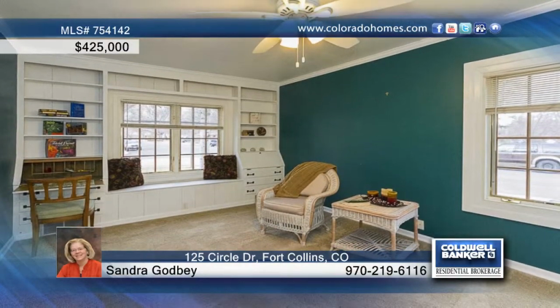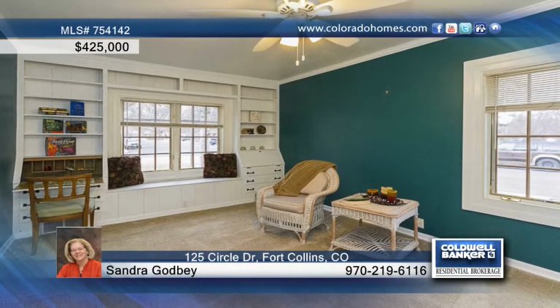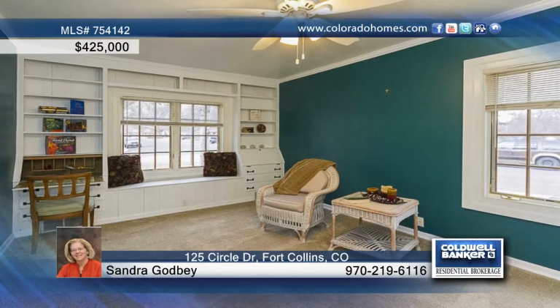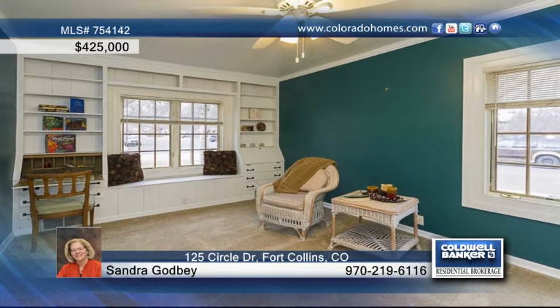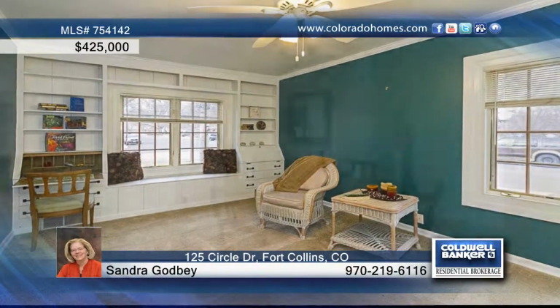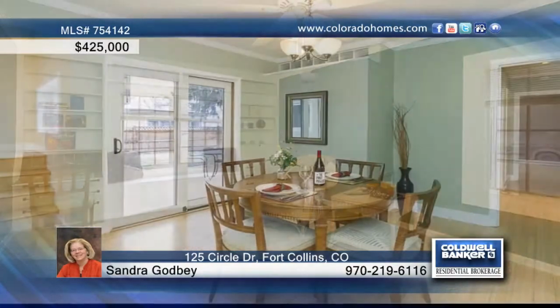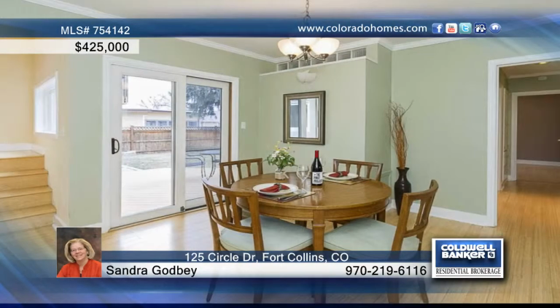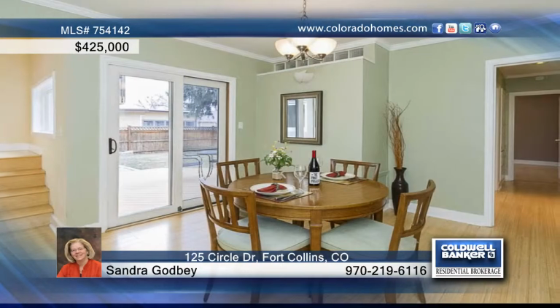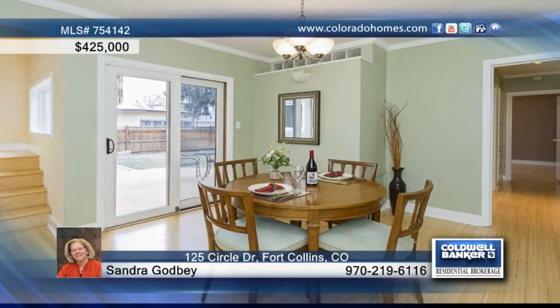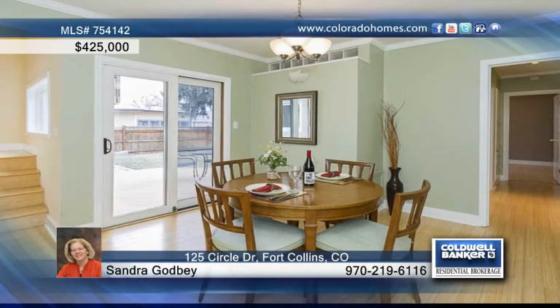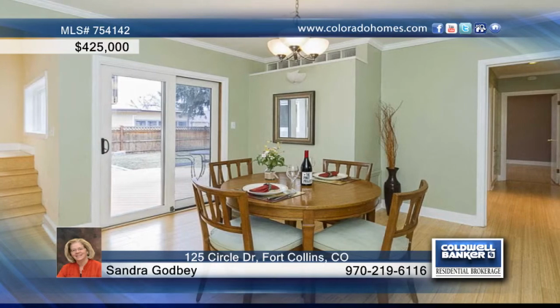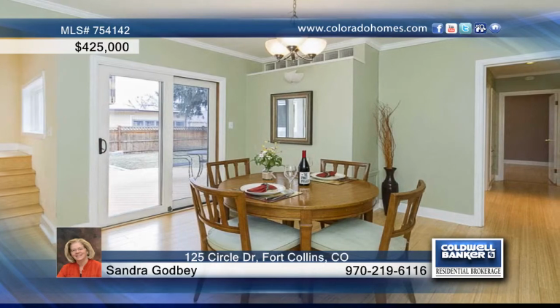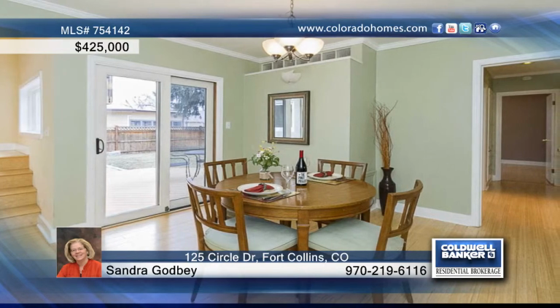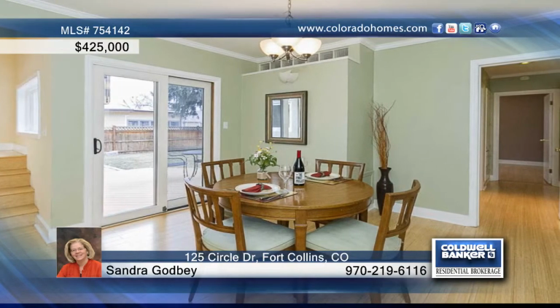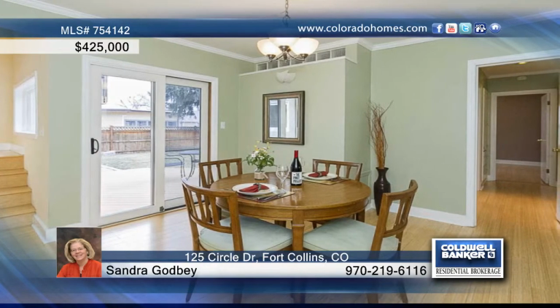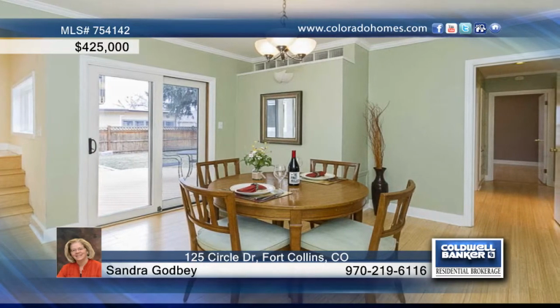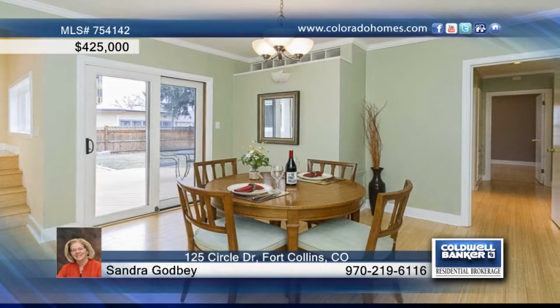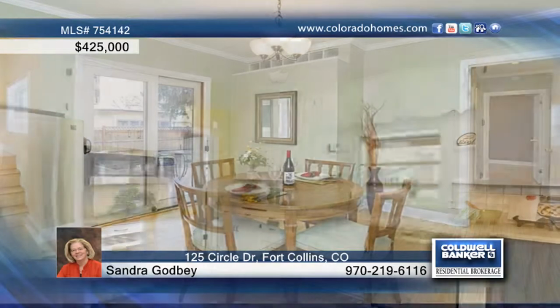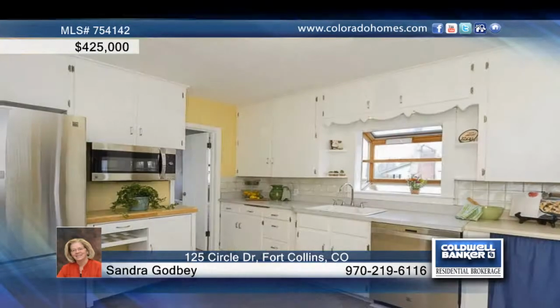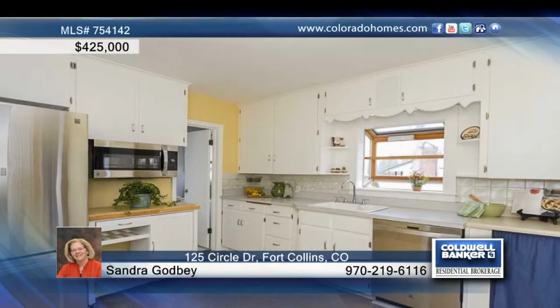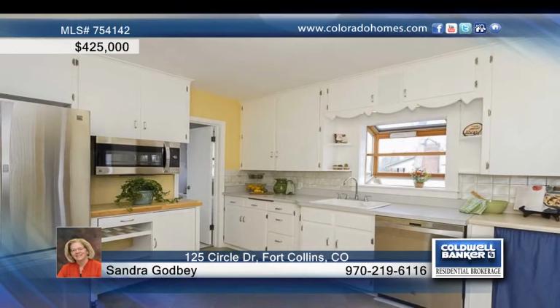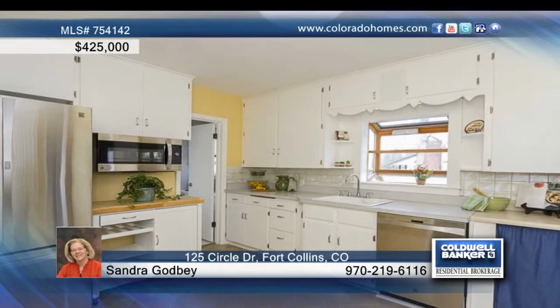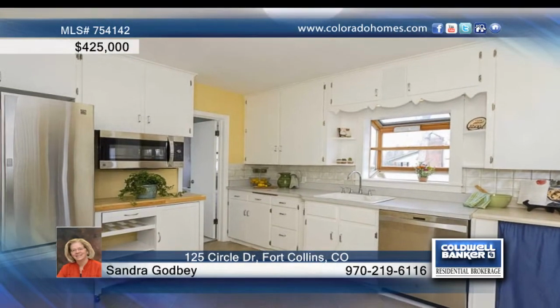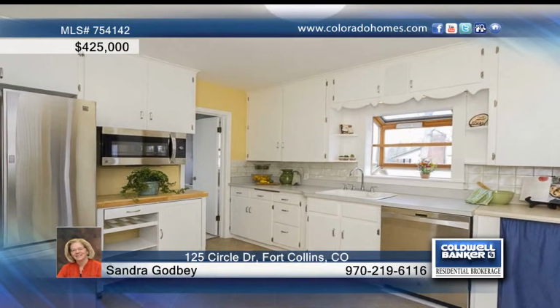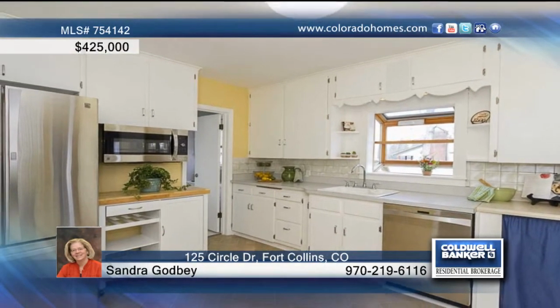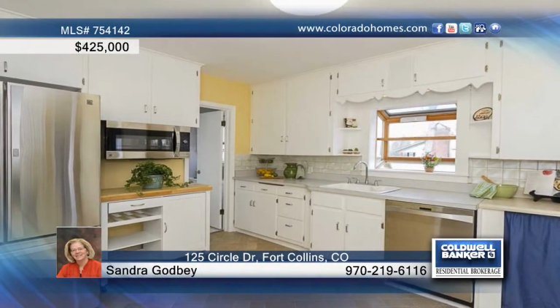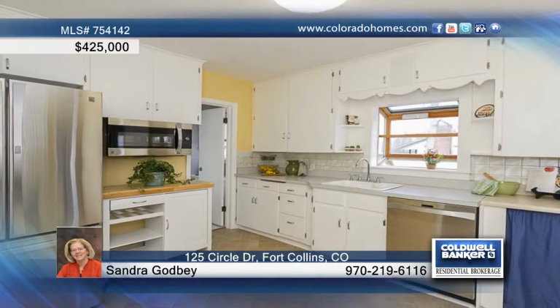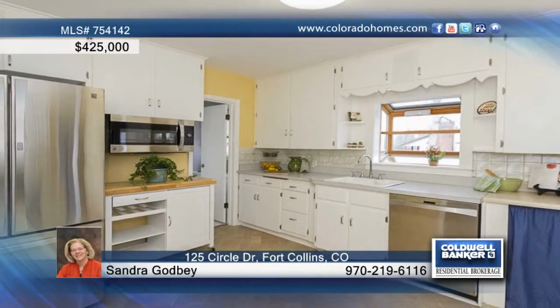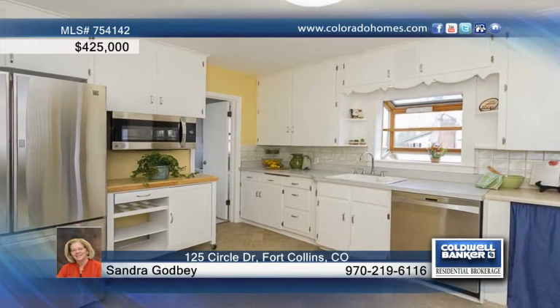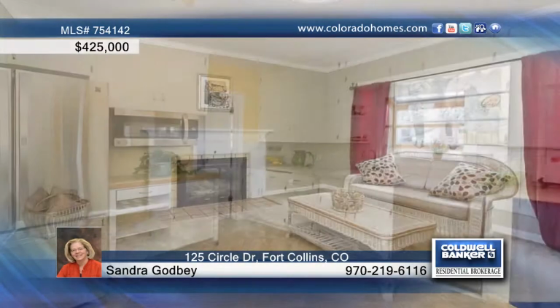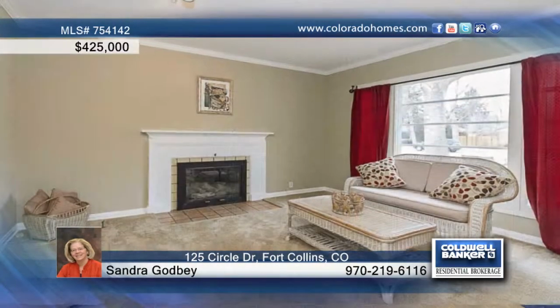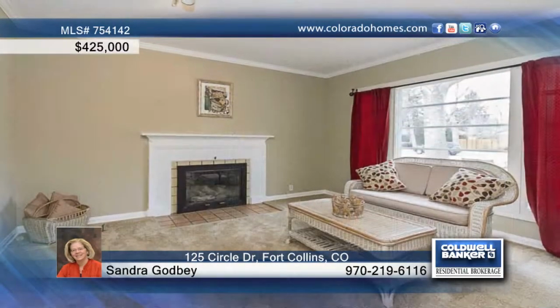The main floor includes a living room with a gas fireplace, an adjacent large great room, upgraded appliances, two bedrooms and one and a half baths.